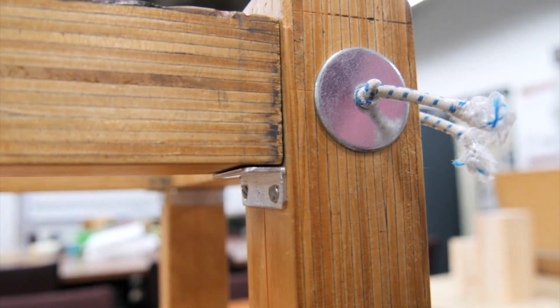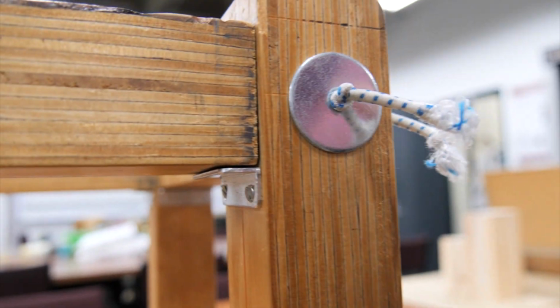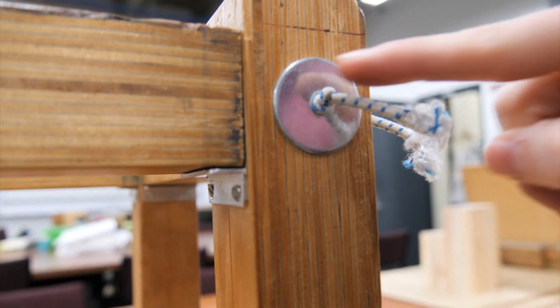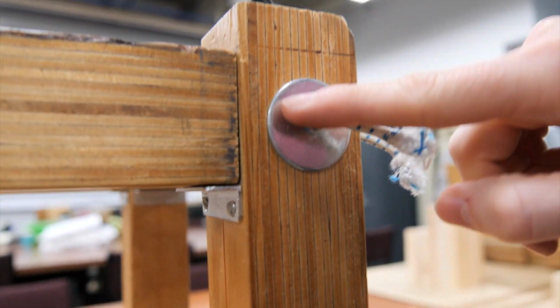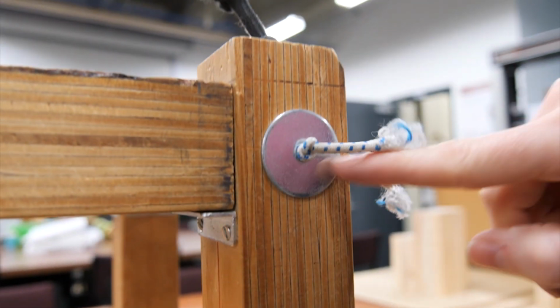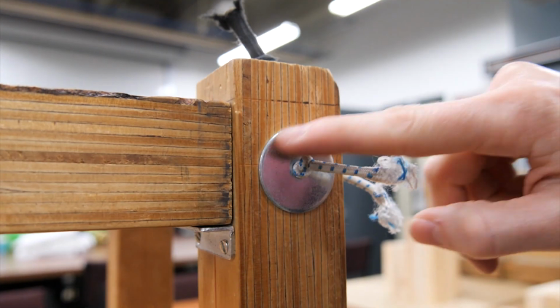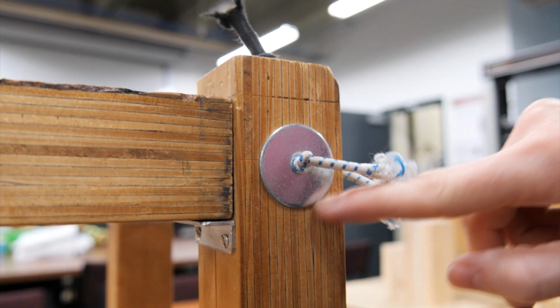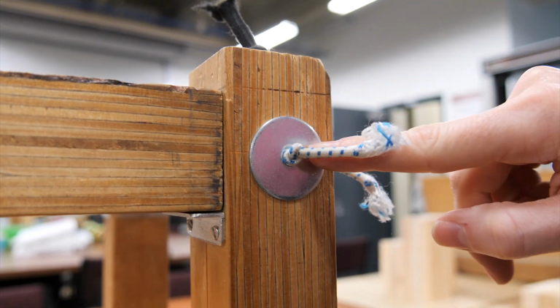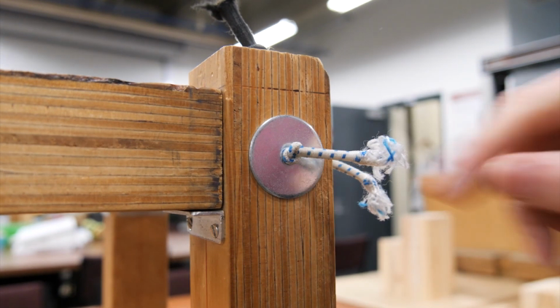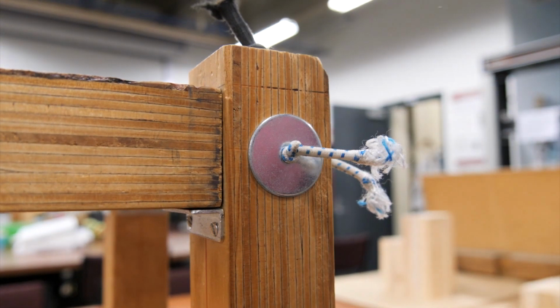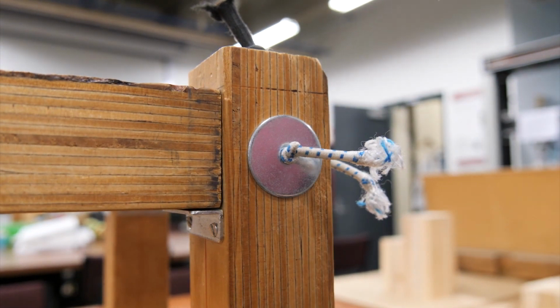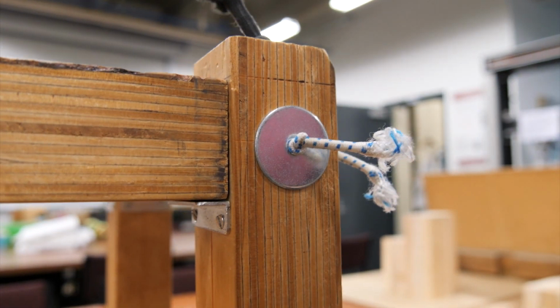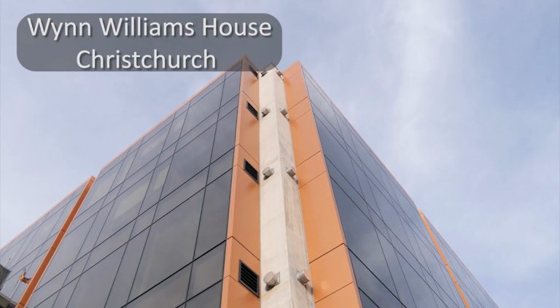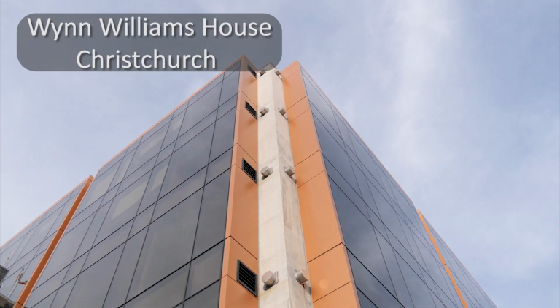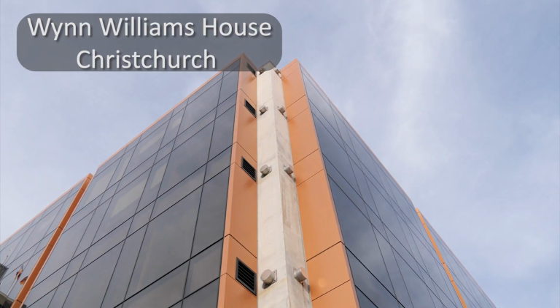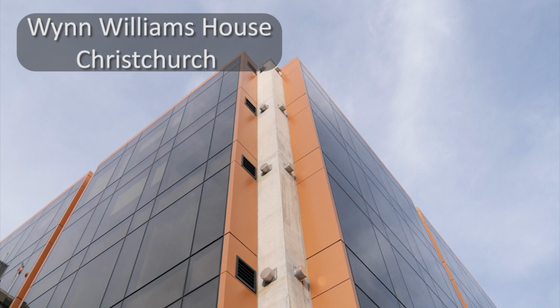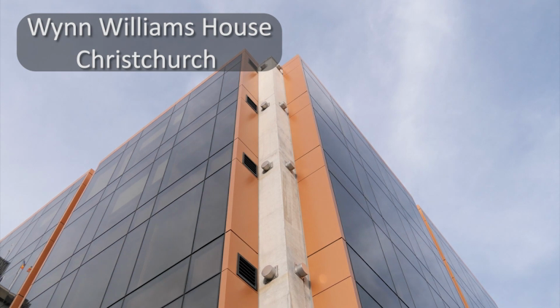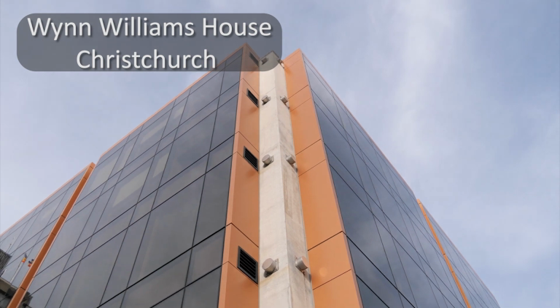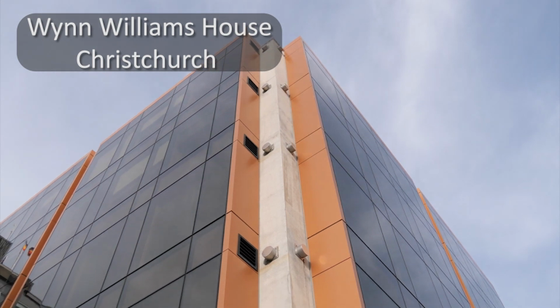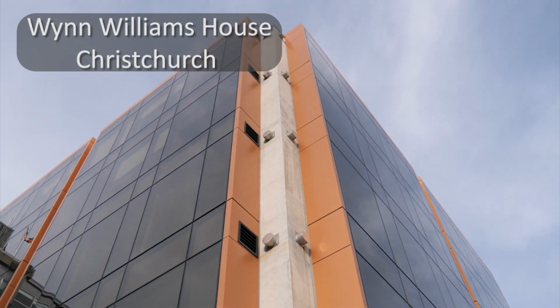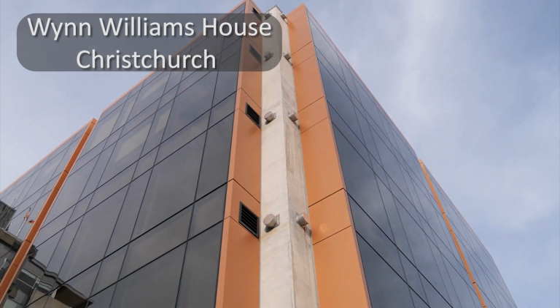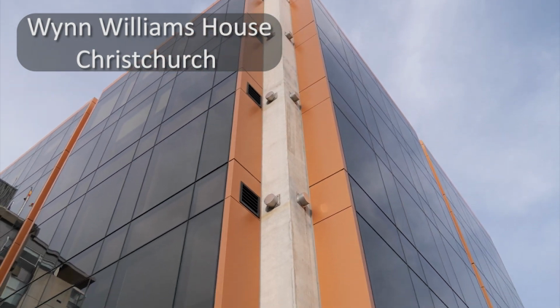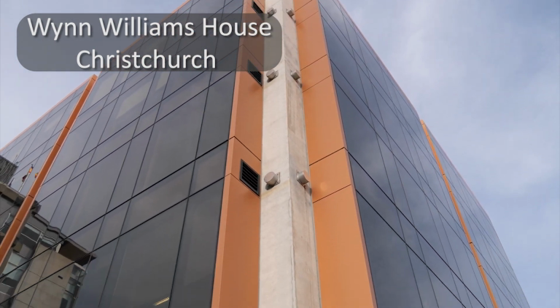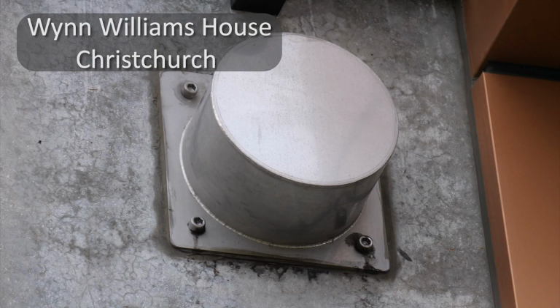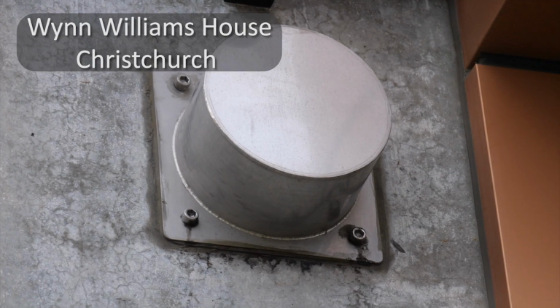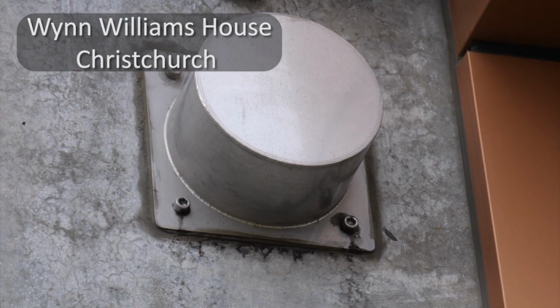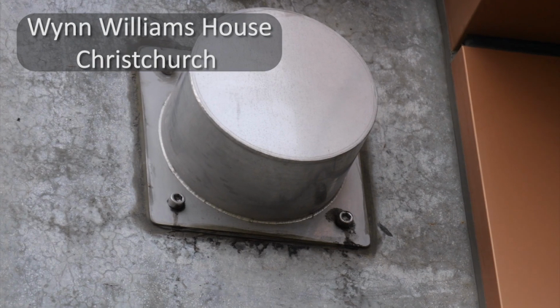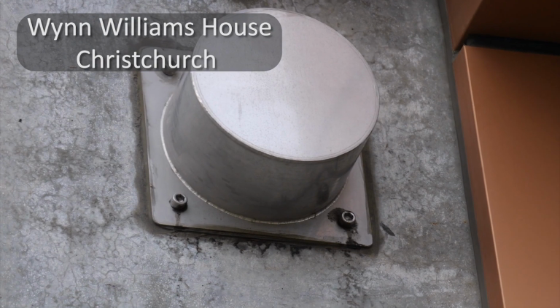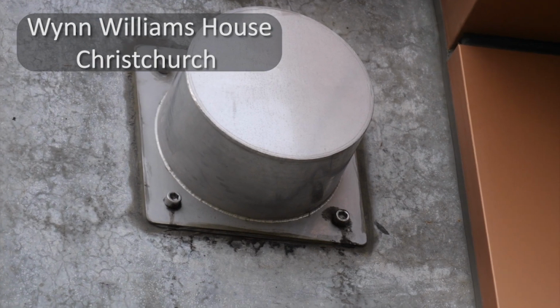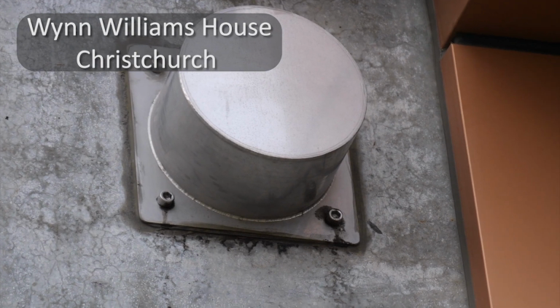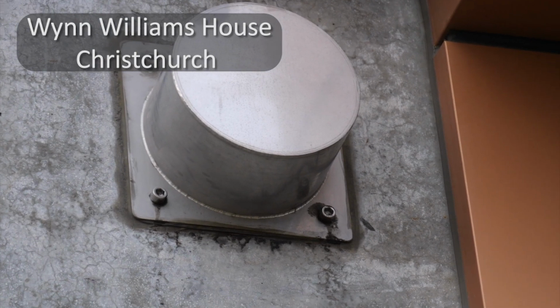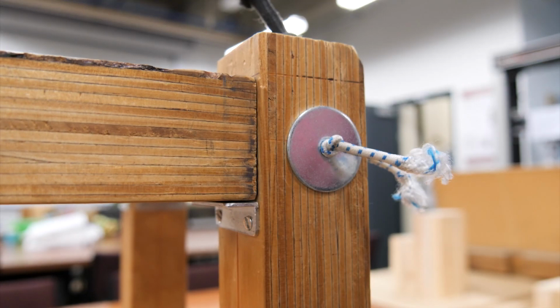Another thing you'll see are these steel caps. In the Wynn Williams building you'll see the steel caps on each direction where you can see where the steel tendons come out, and they cap them on there.